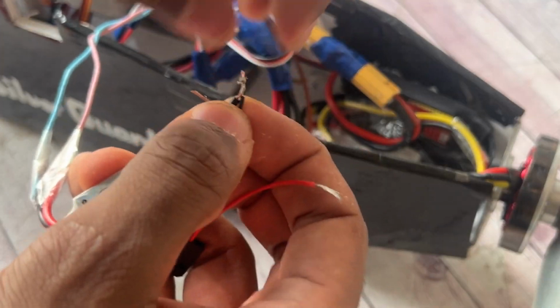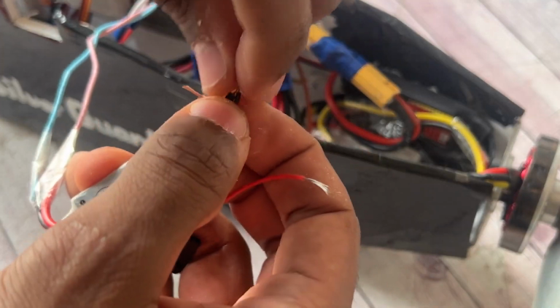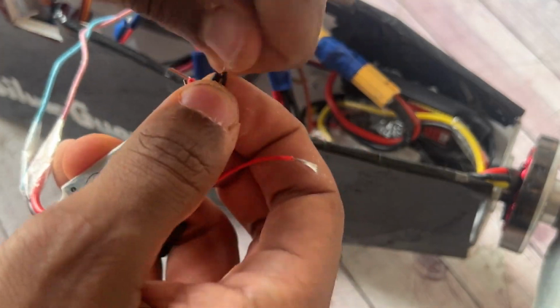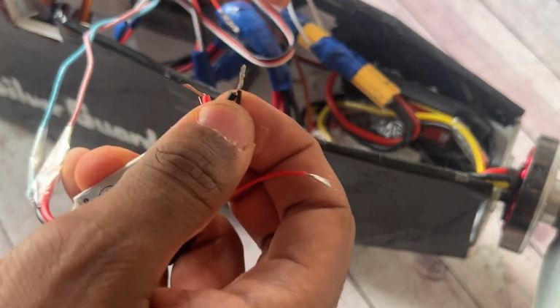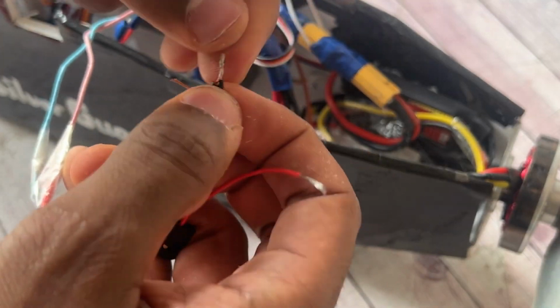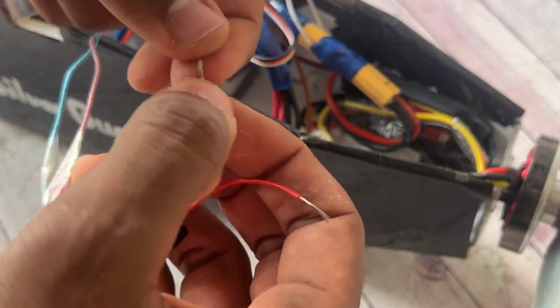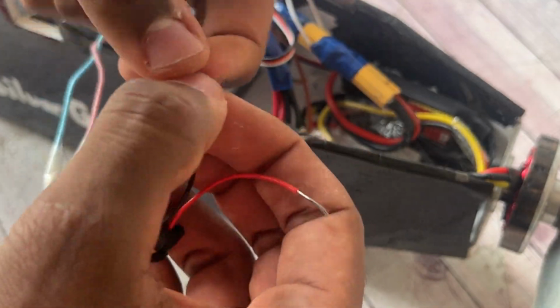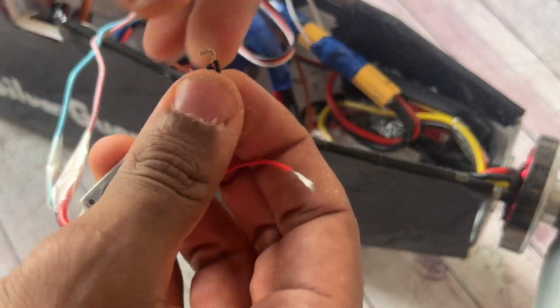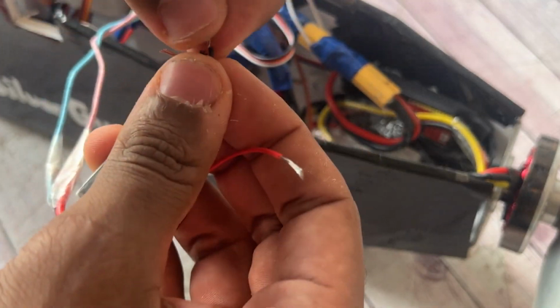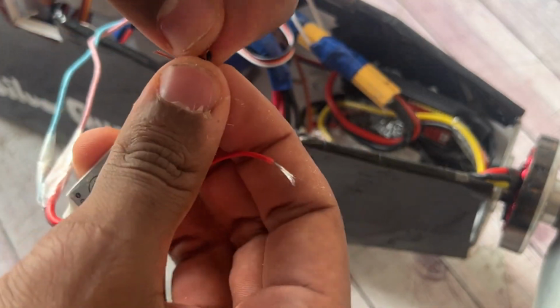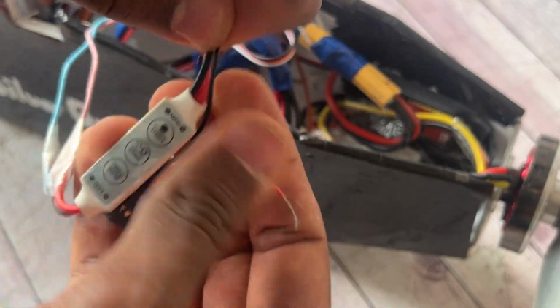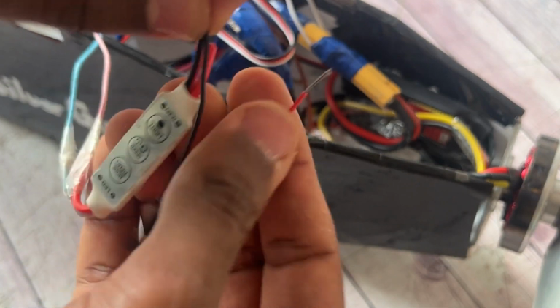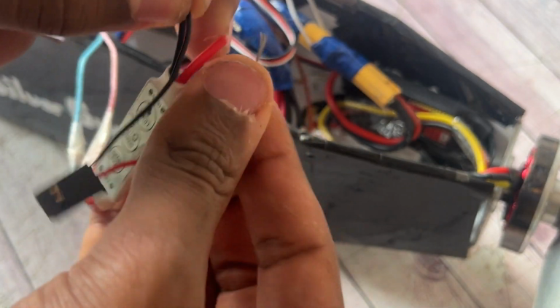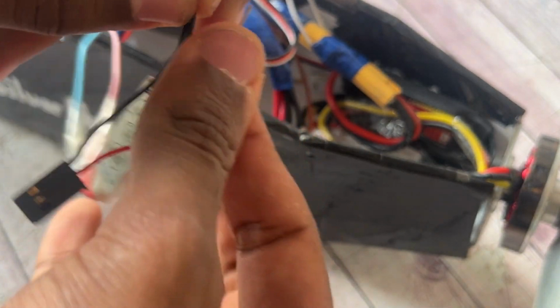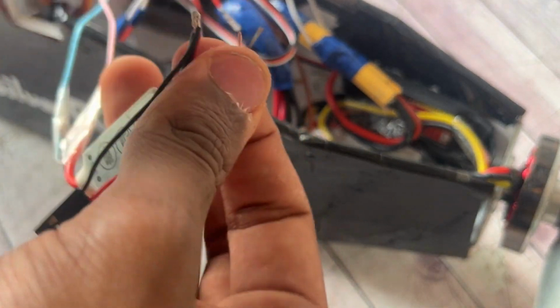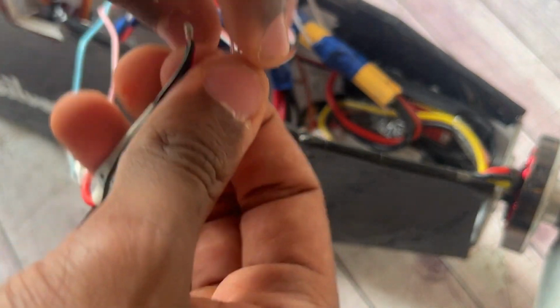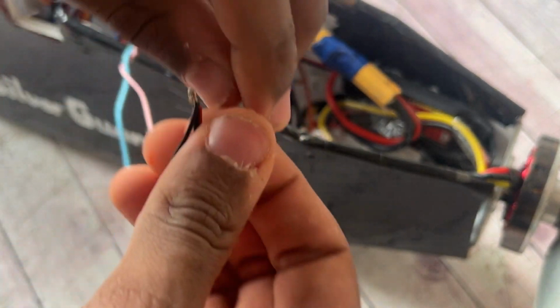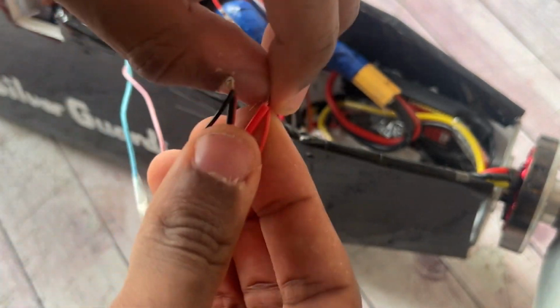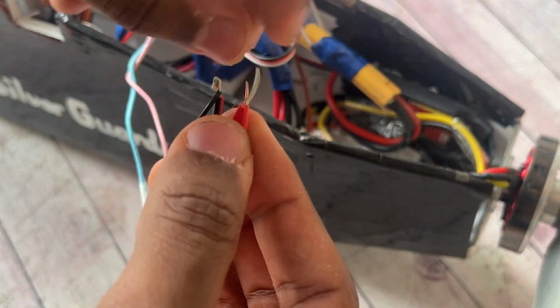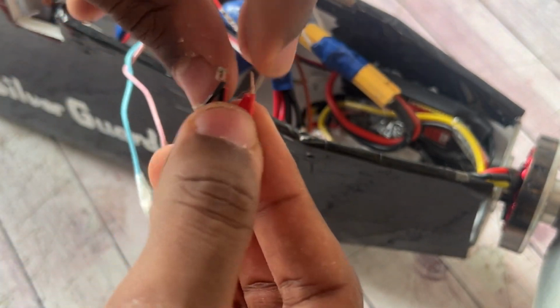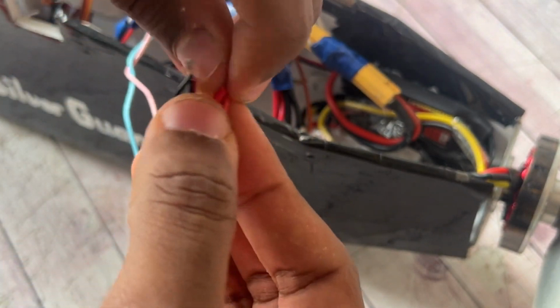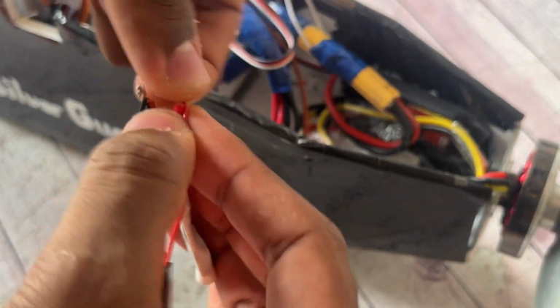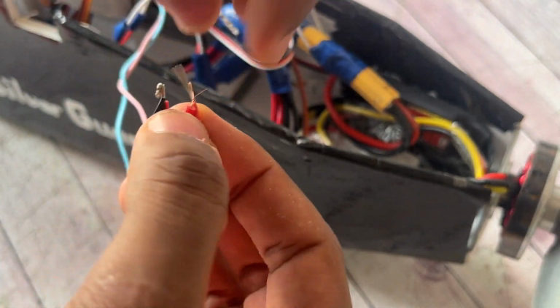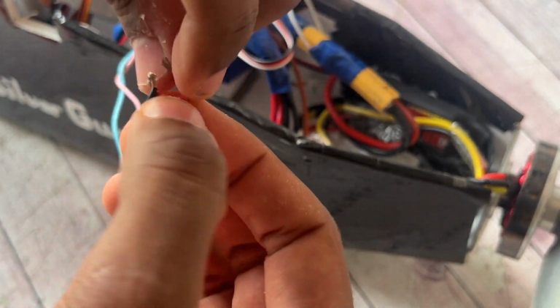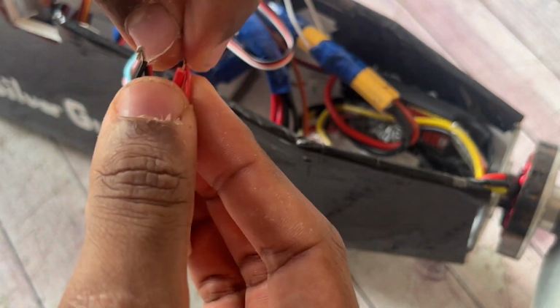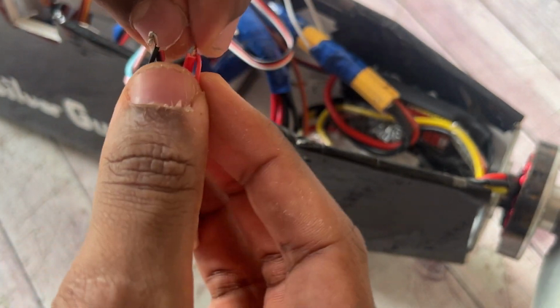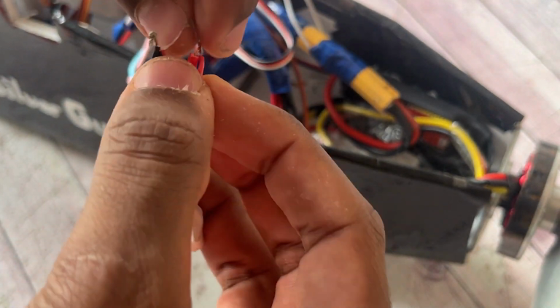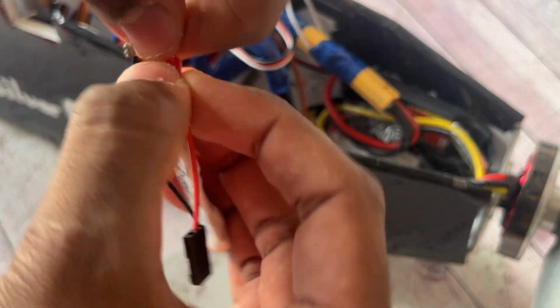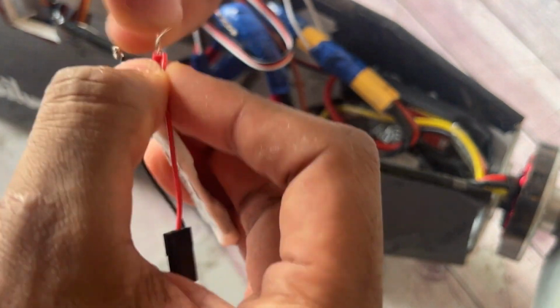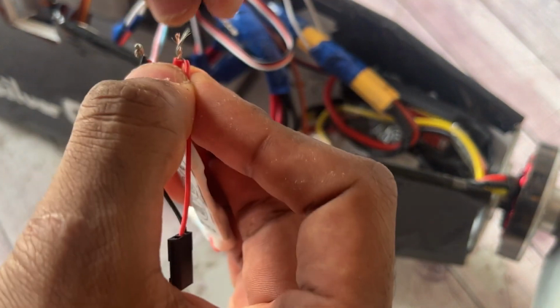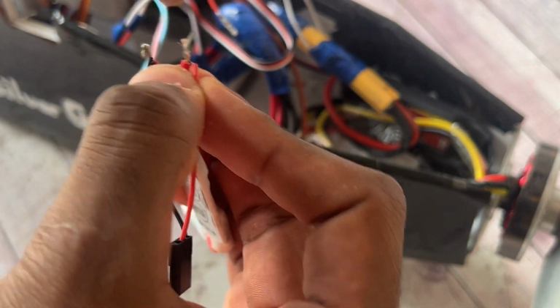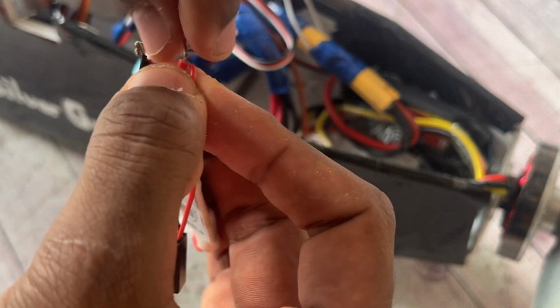This is going to be the connector that will connect itself to the one coming from the battery bus.